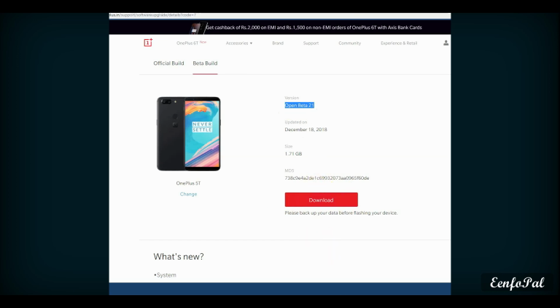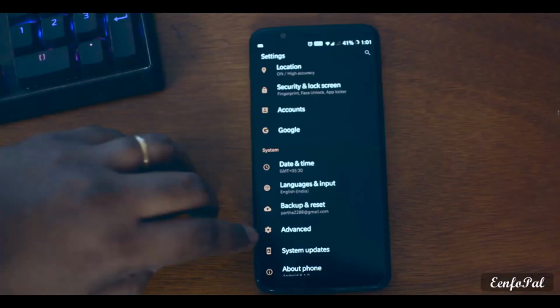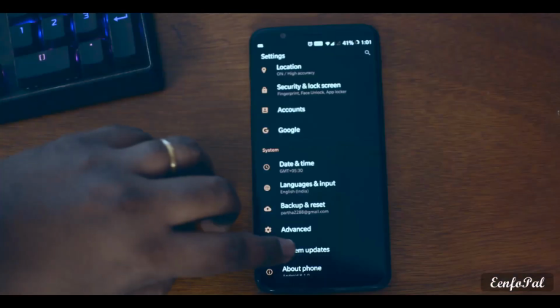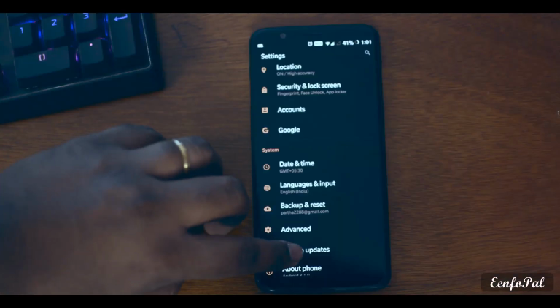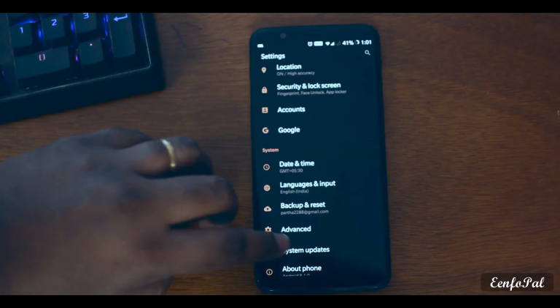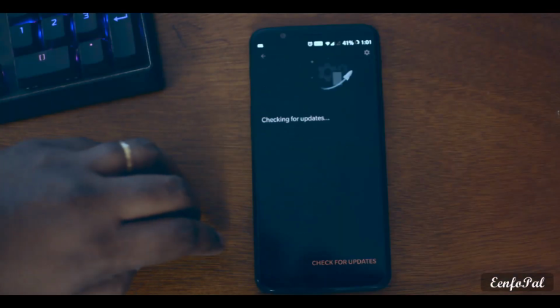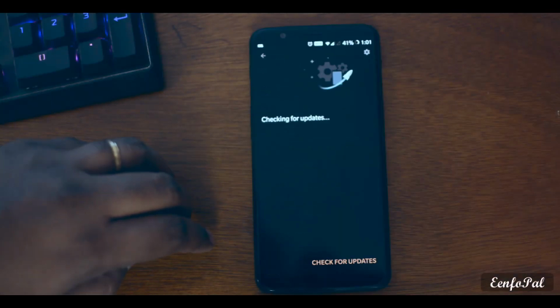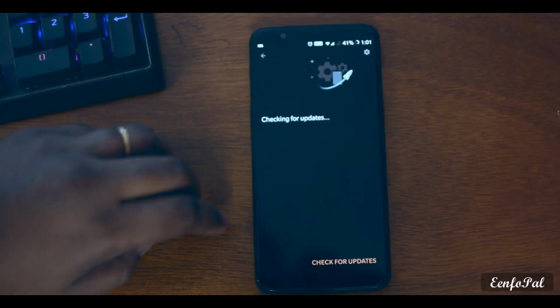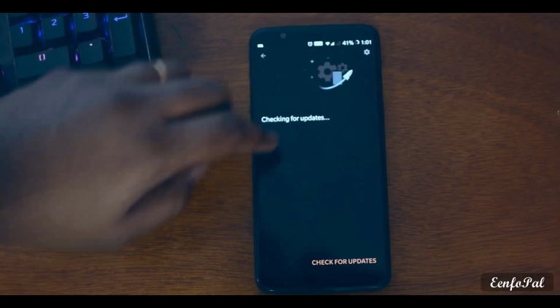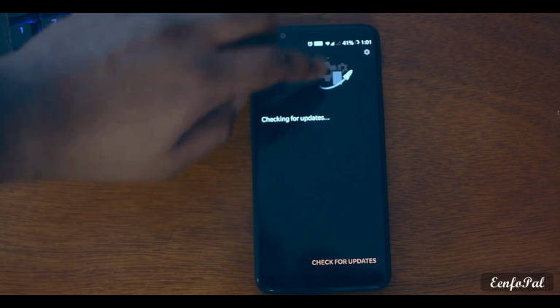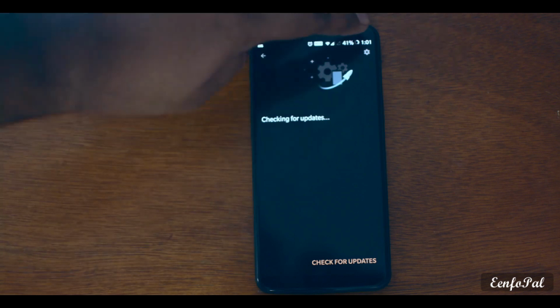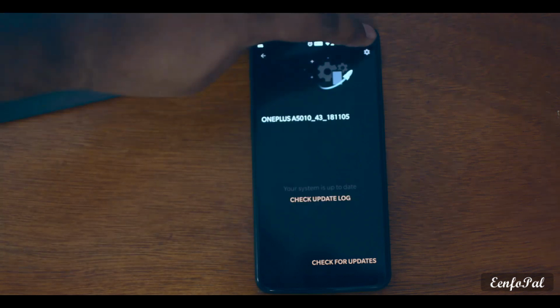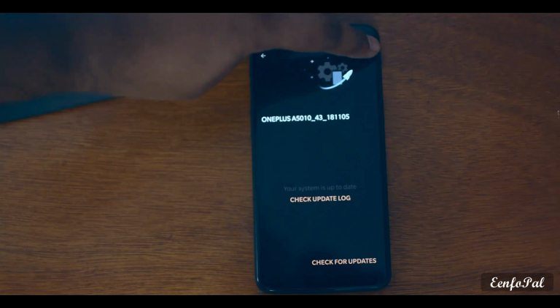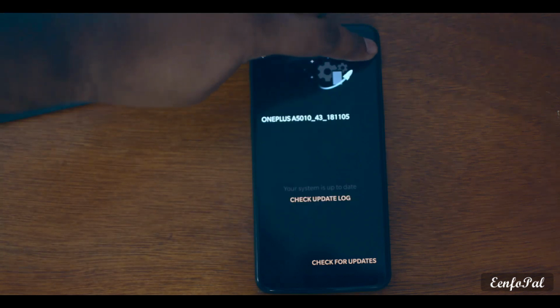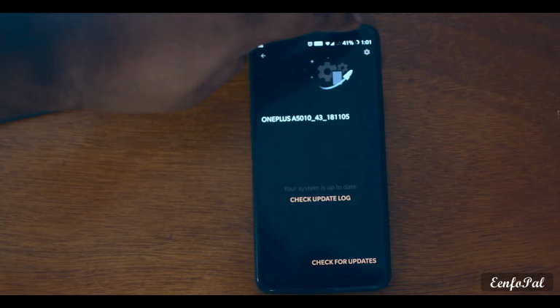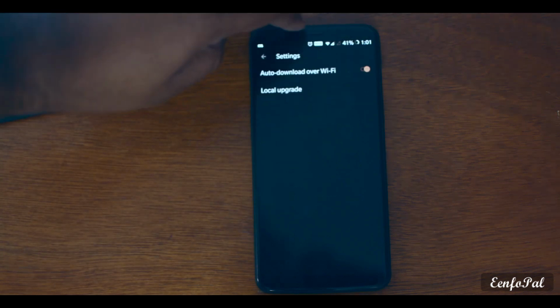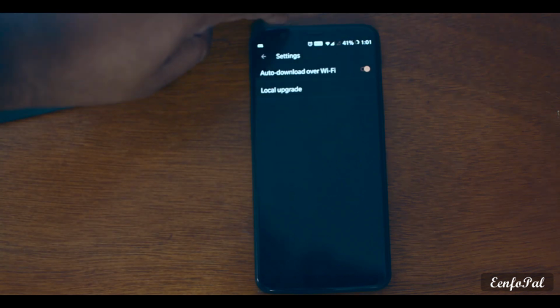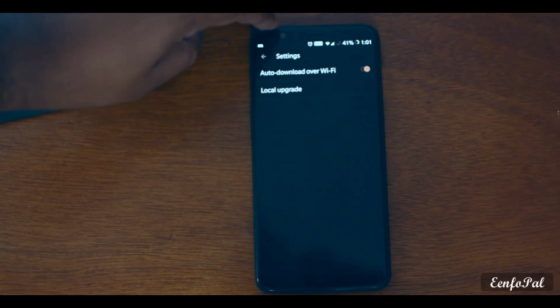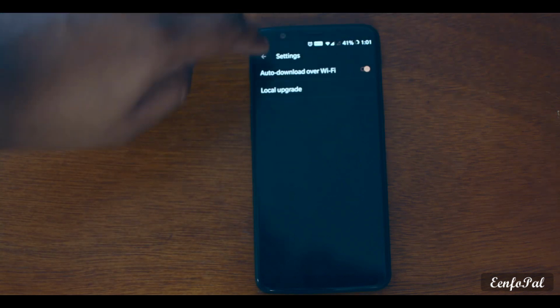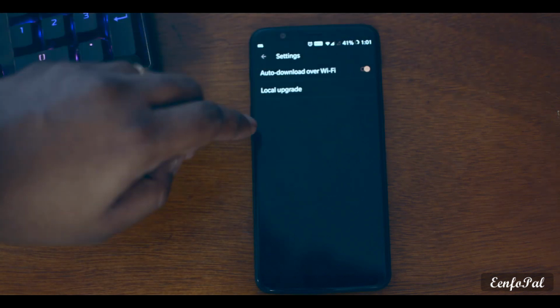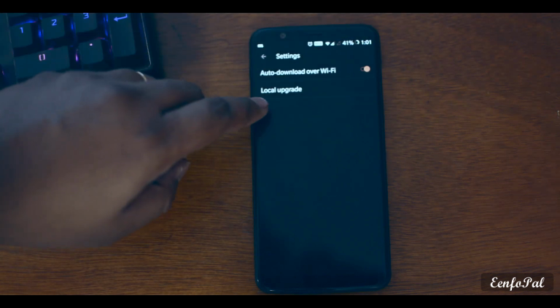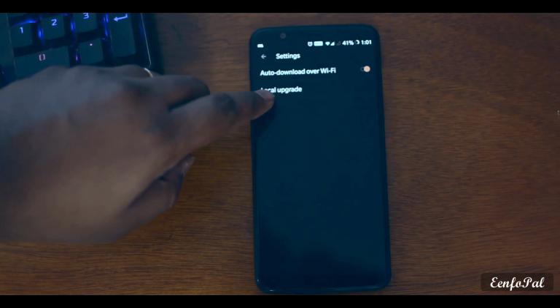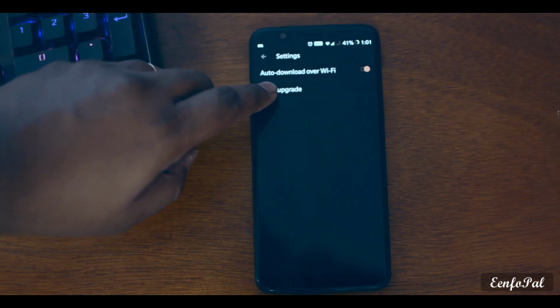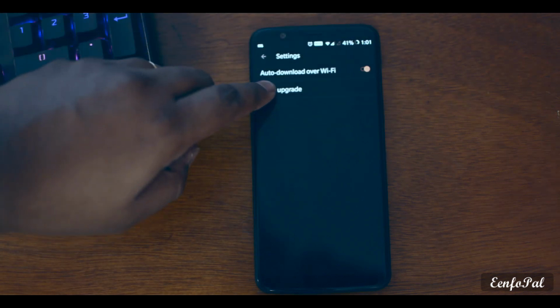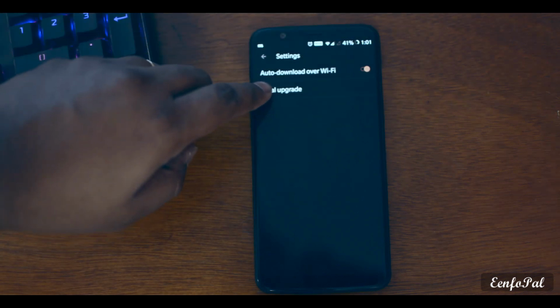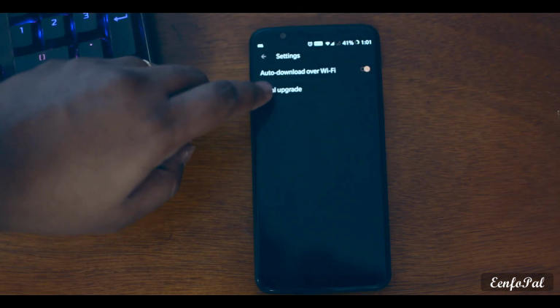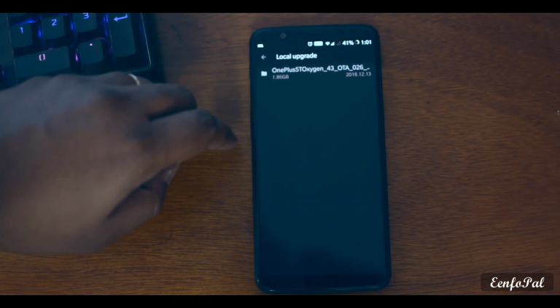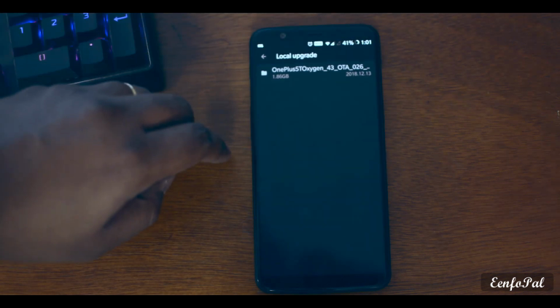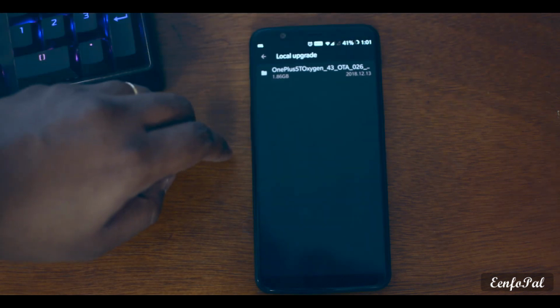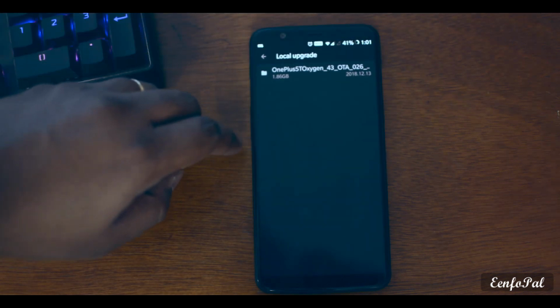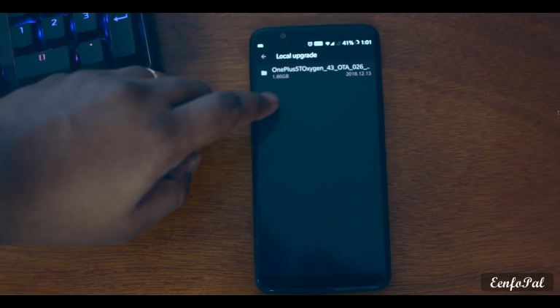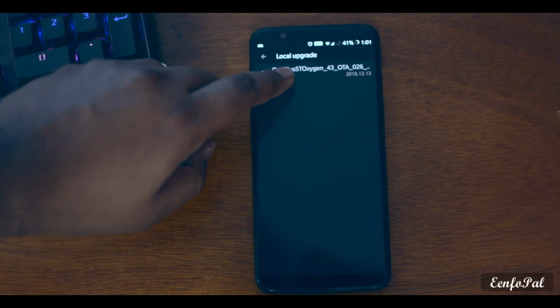I have already explained how to install the ROM manually in the previous video. I'll leave a link to that video in the description as well.